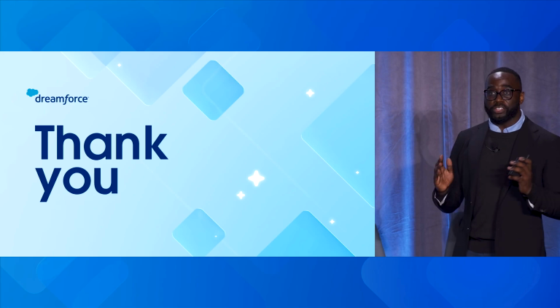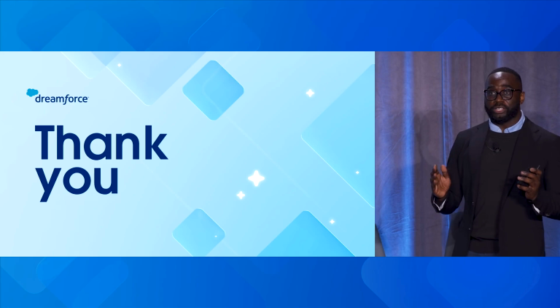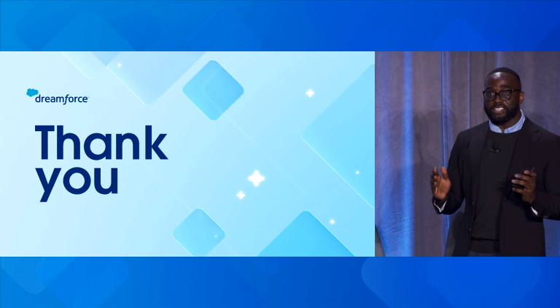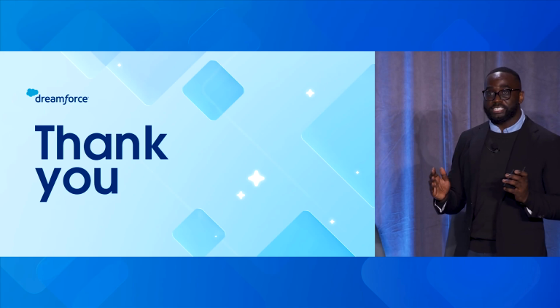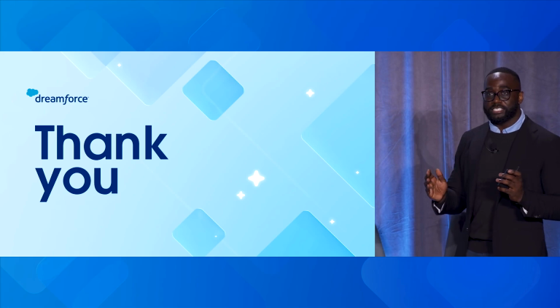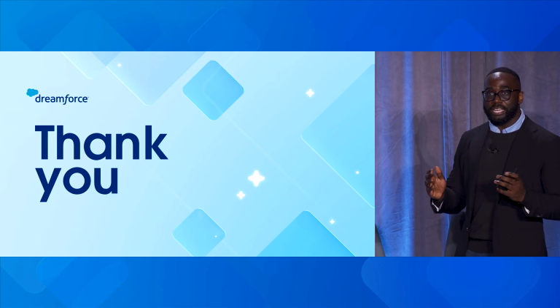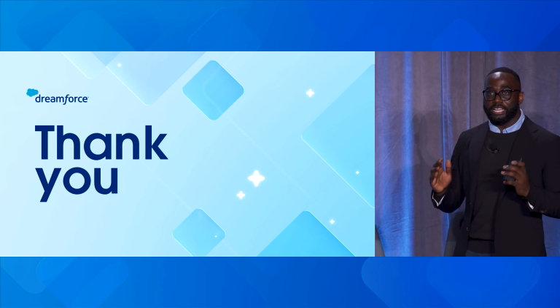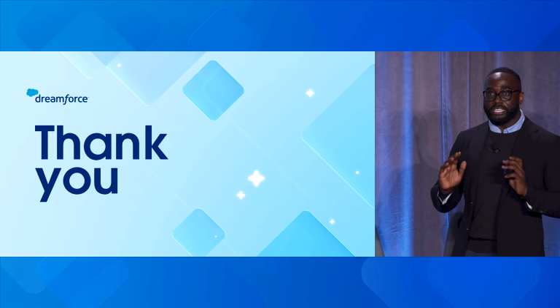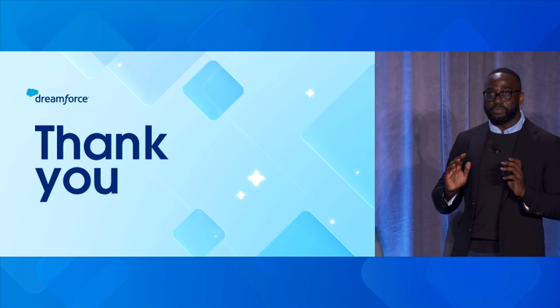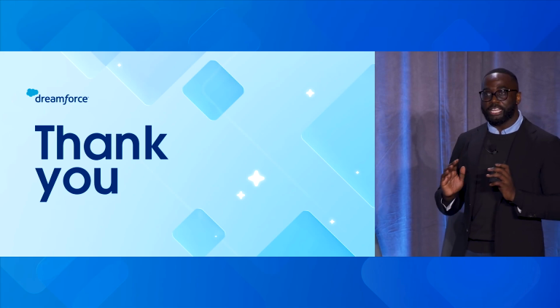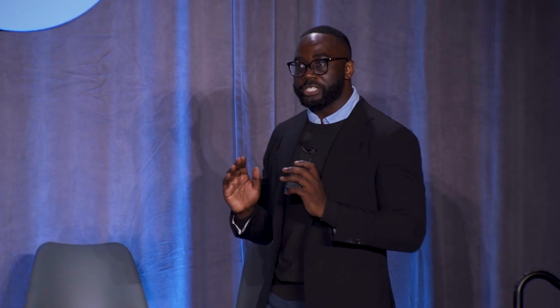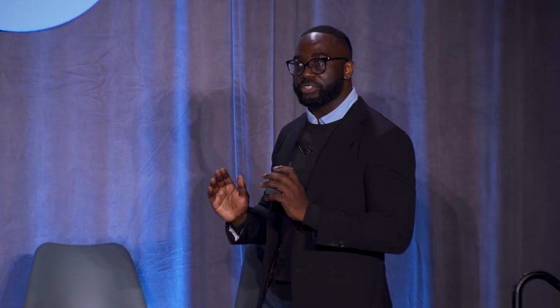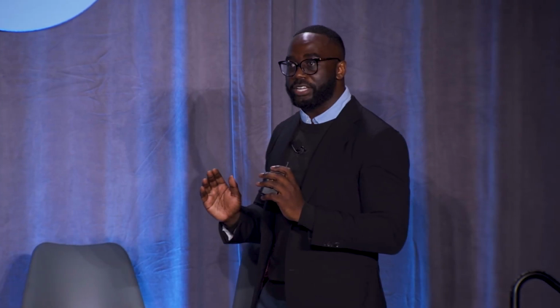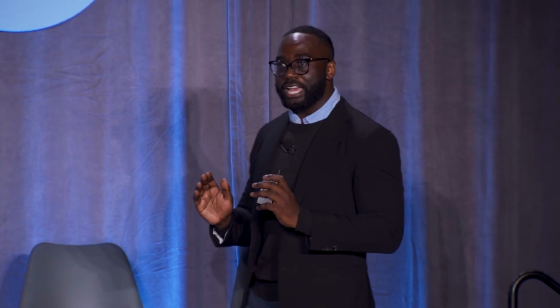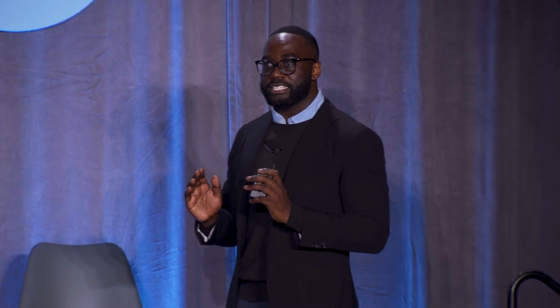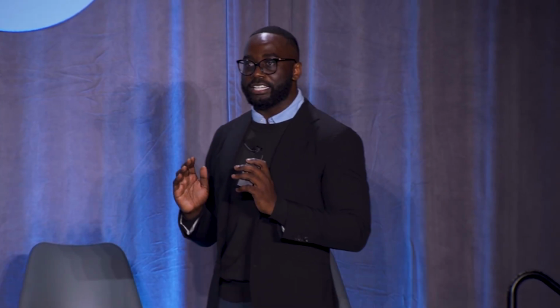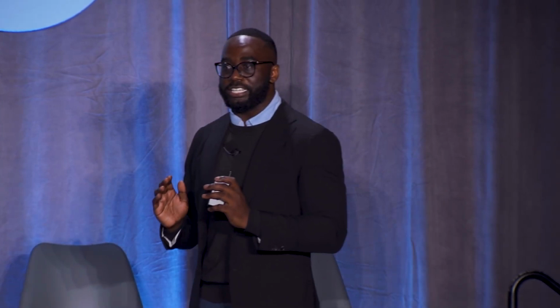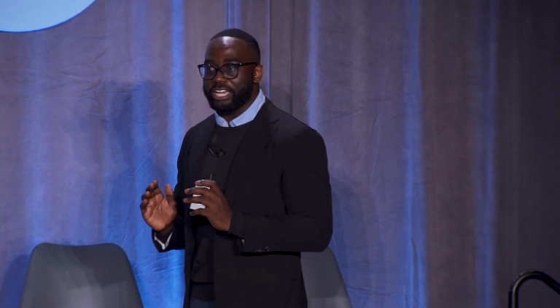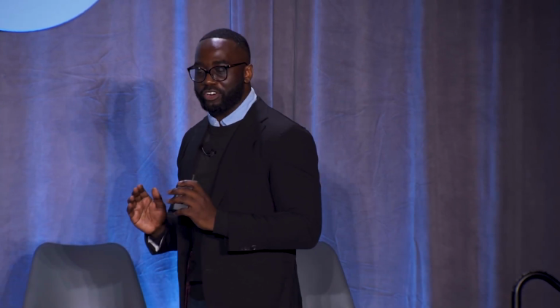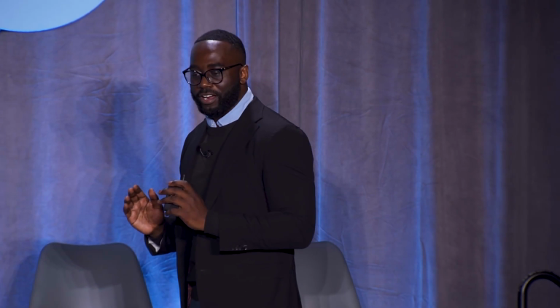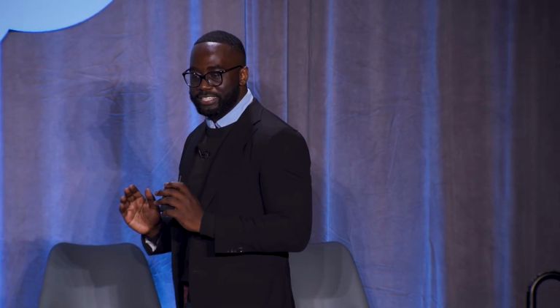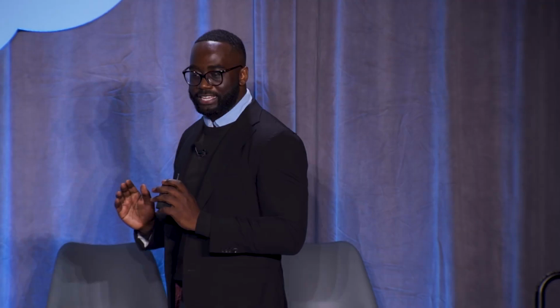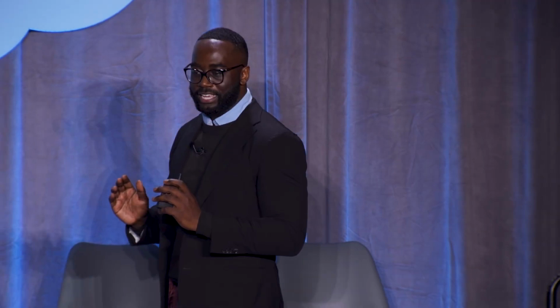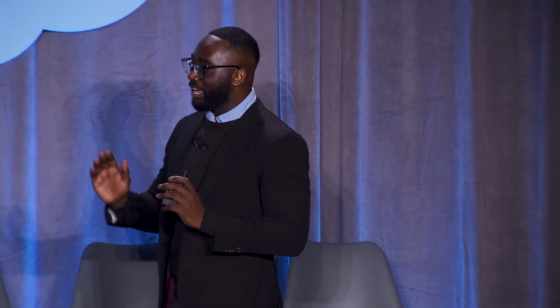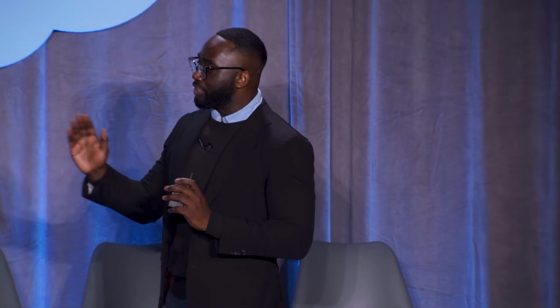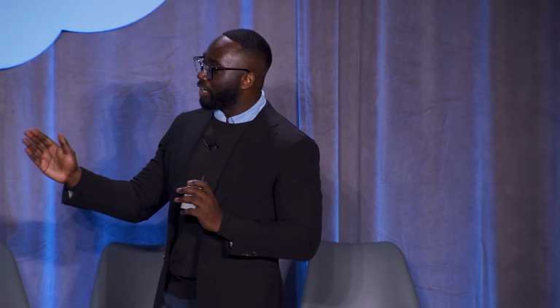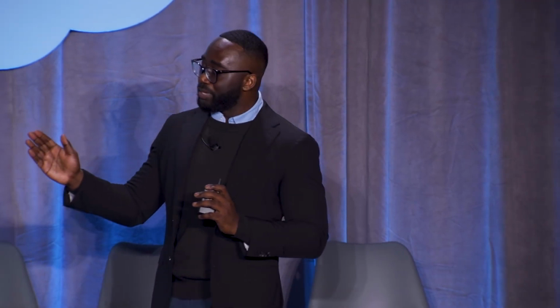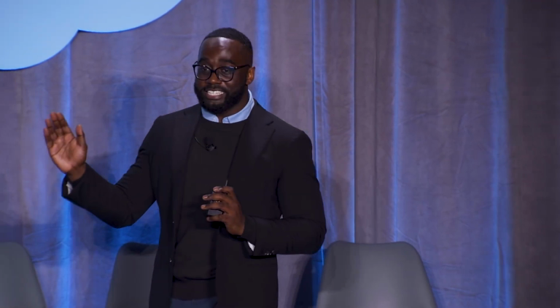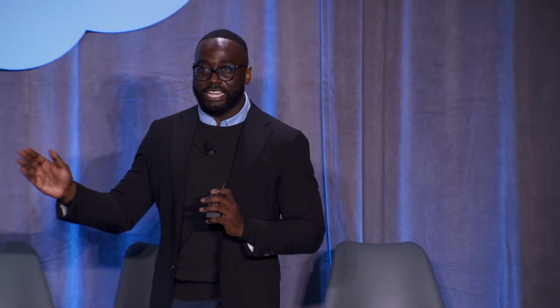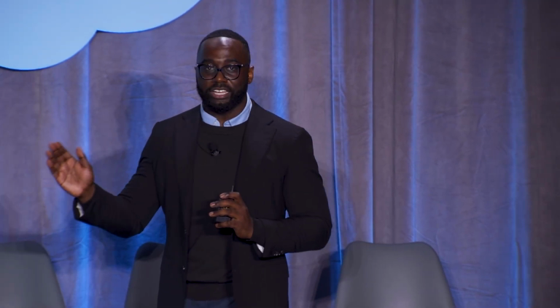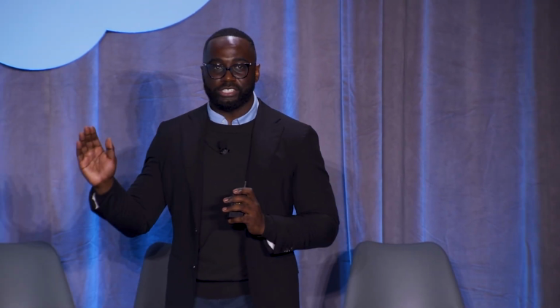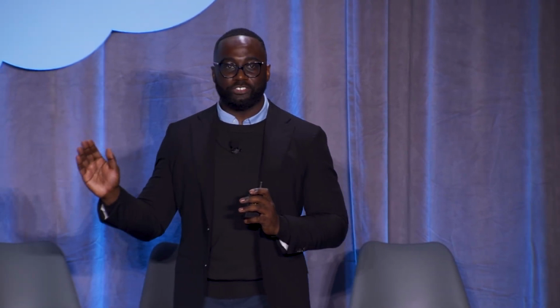Thank you all for joining our session today. Again, my name is Trayvon Jackson, lead technical architect at Salesforce, and joining me is Diego, chief marketing and technology officer at Venture Crowd.